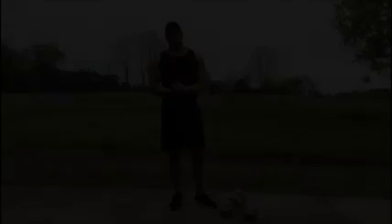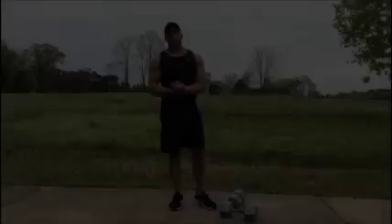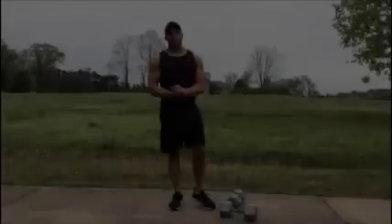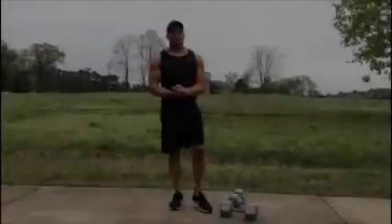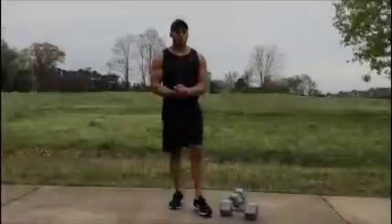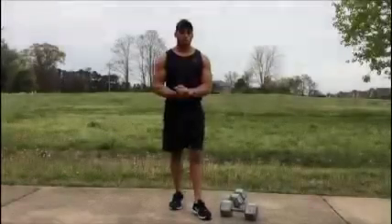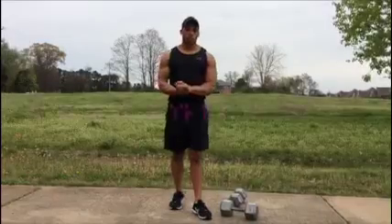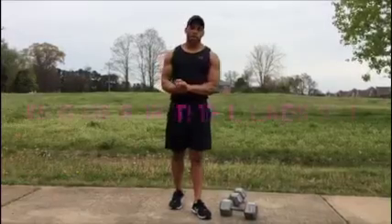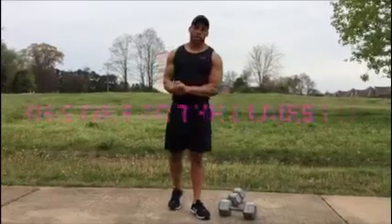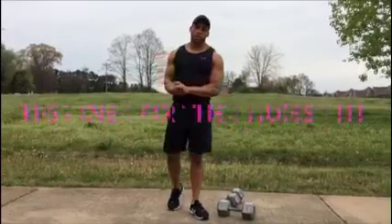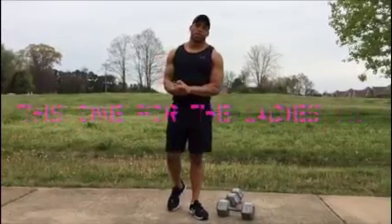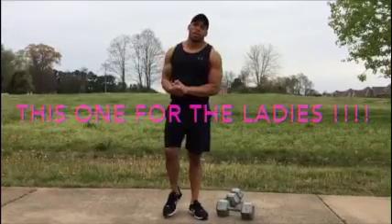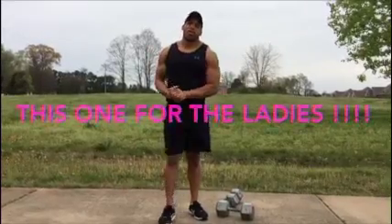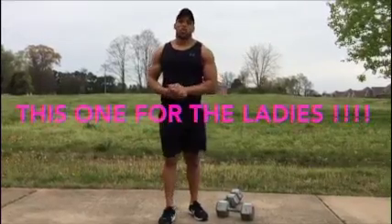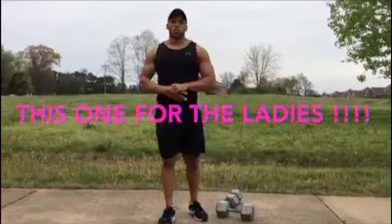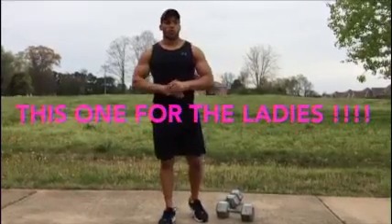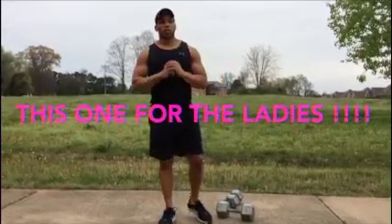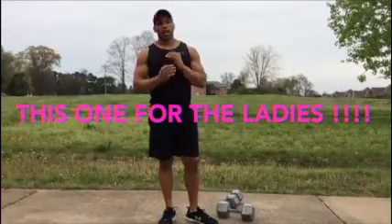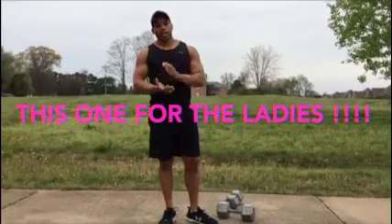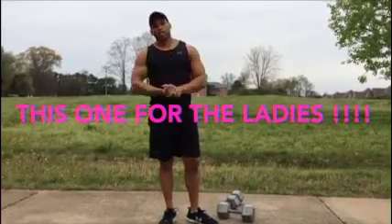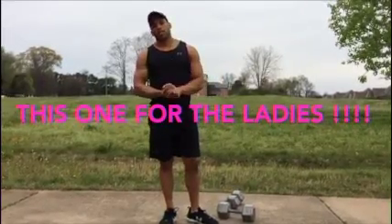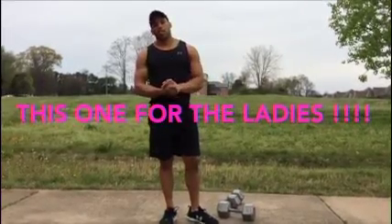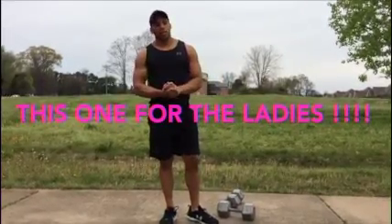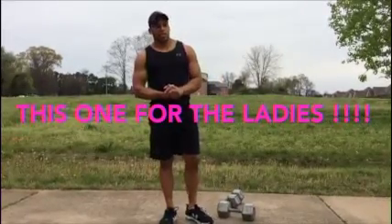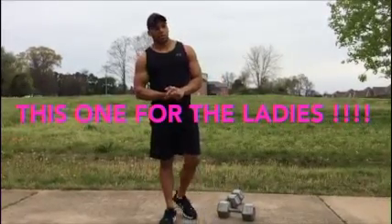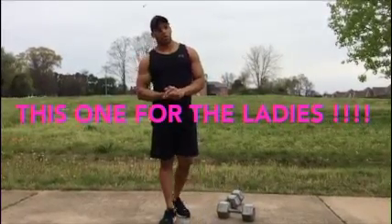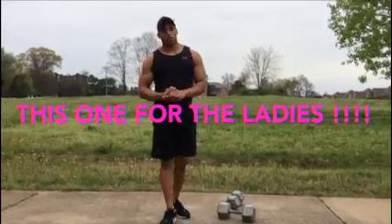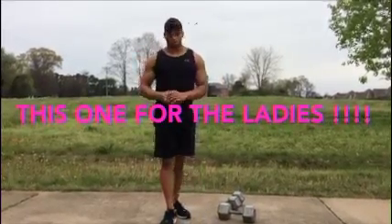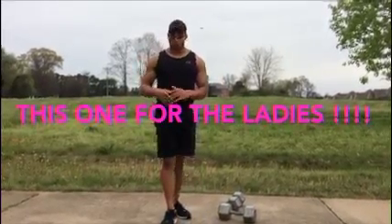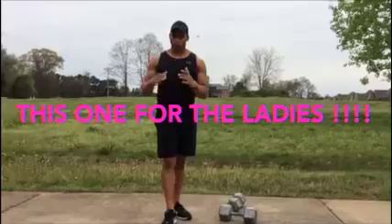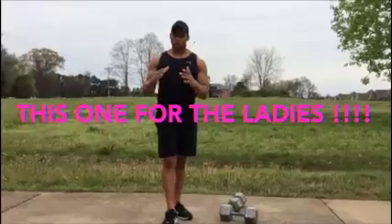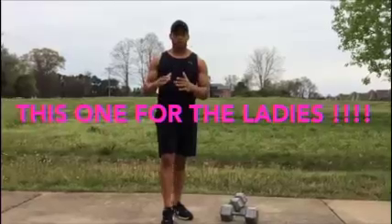Hey guys, it's Kobe Muse. I'm back again. This one's for the ladies, you know what I mean? So we're going to do this workout for the ladies.